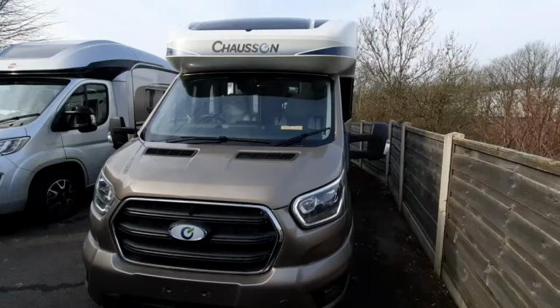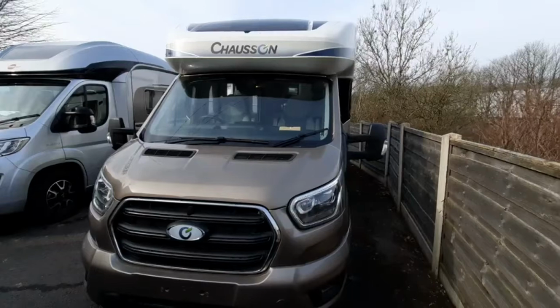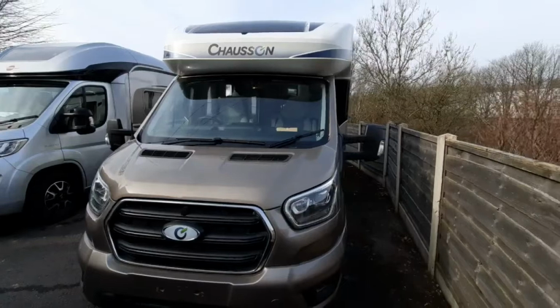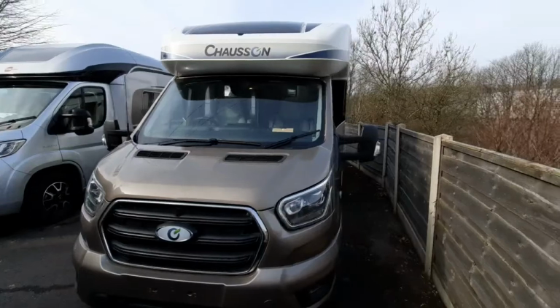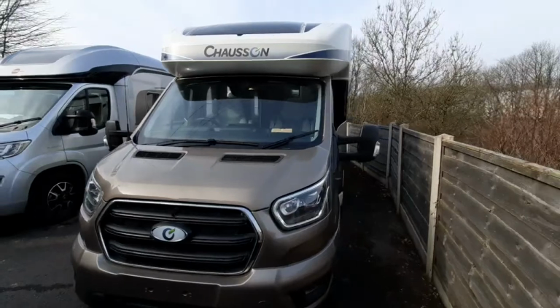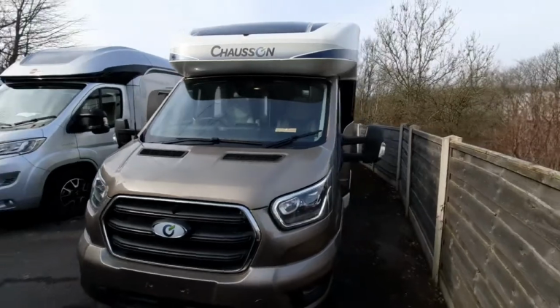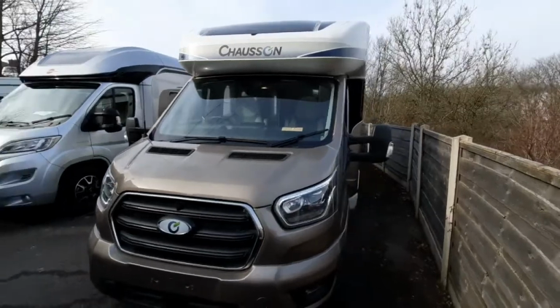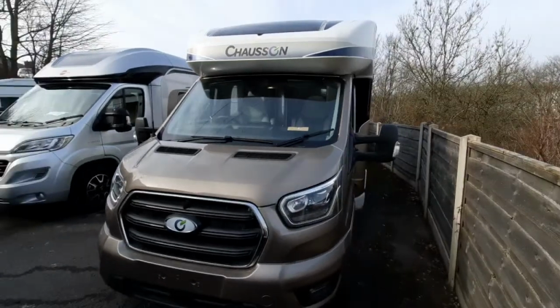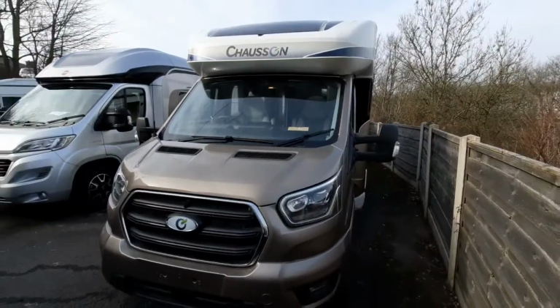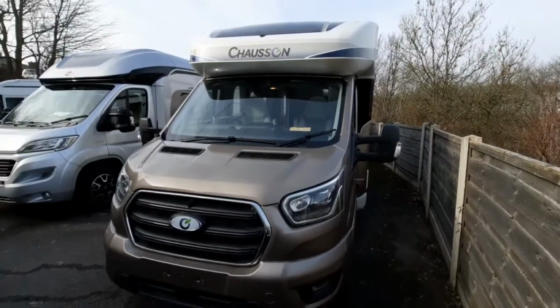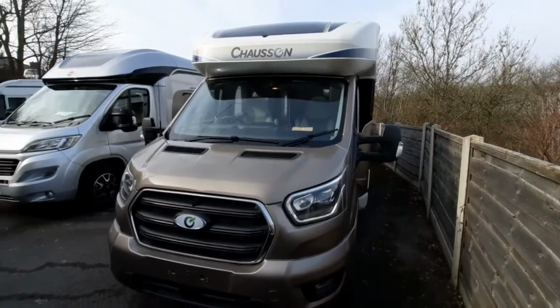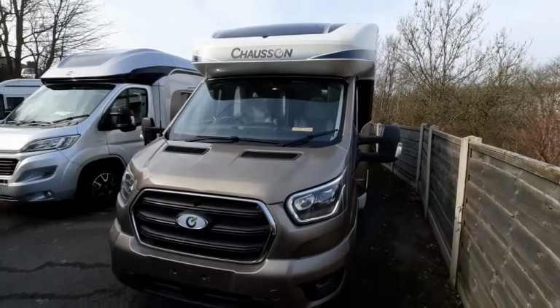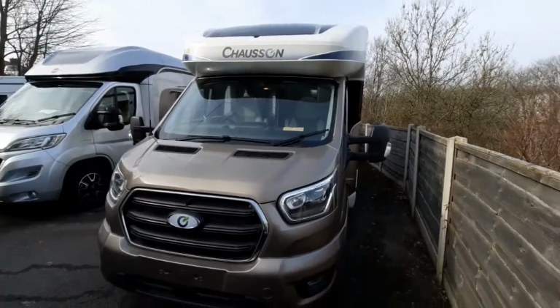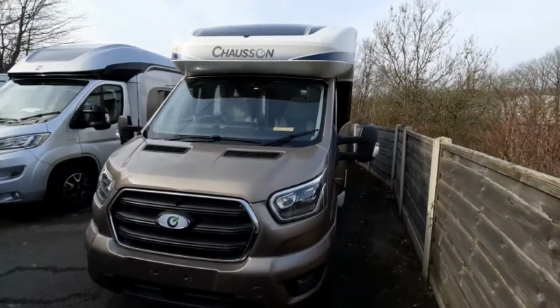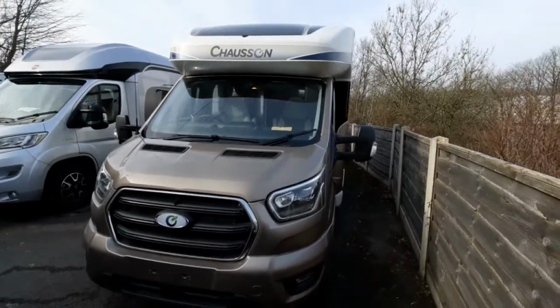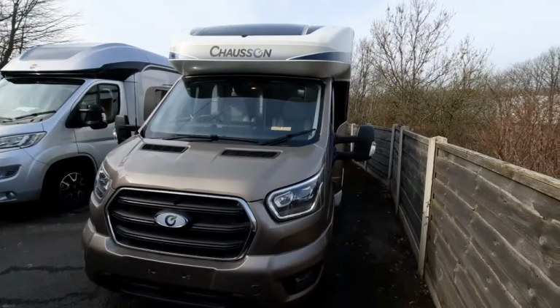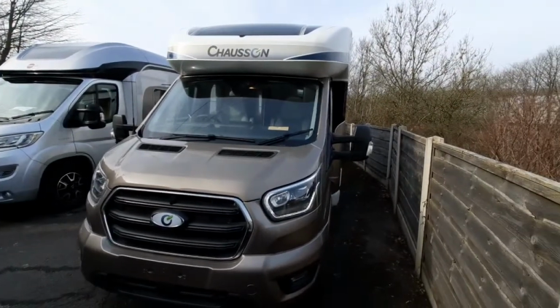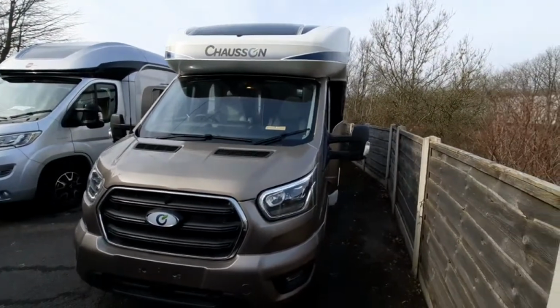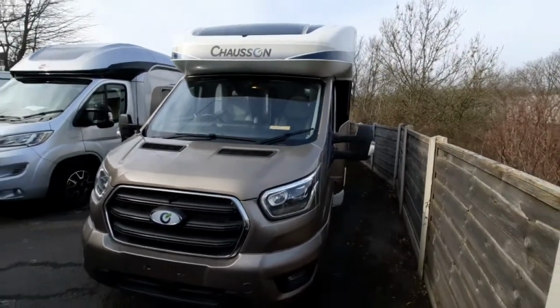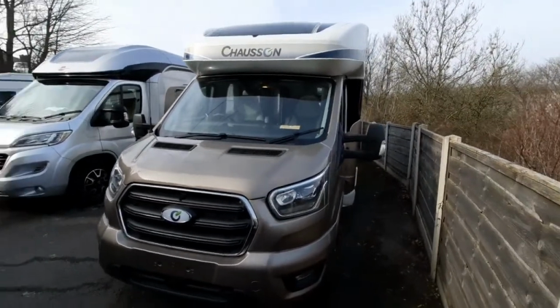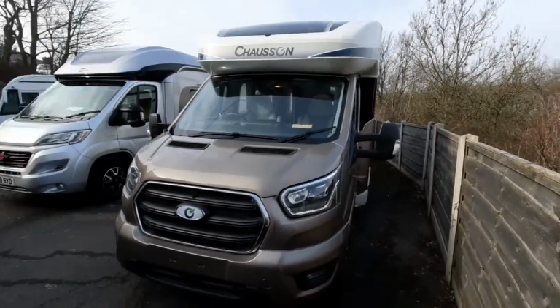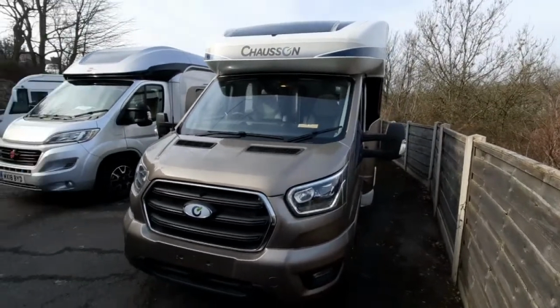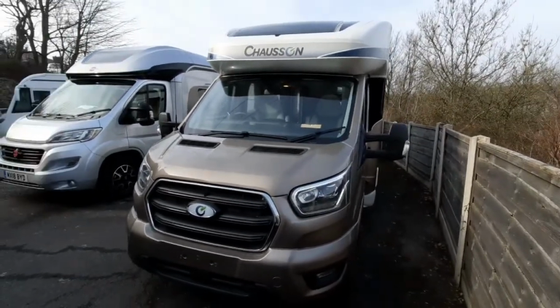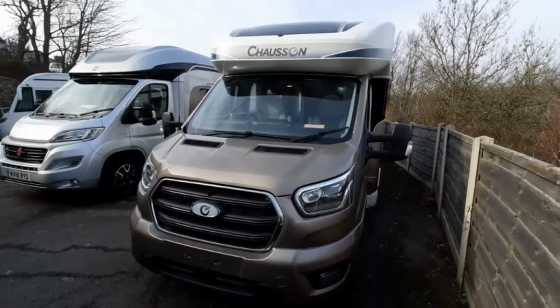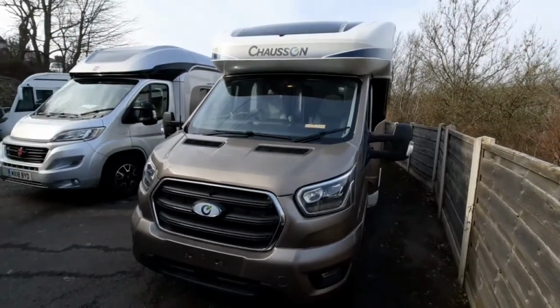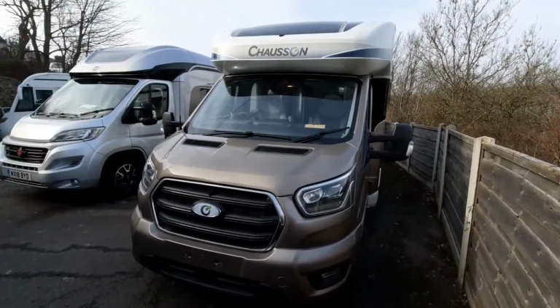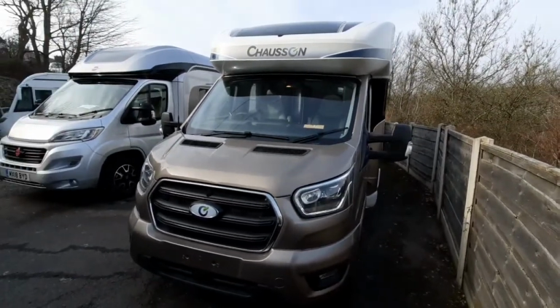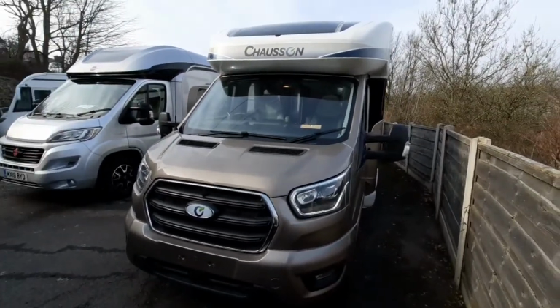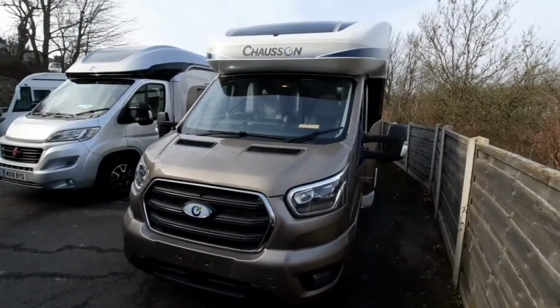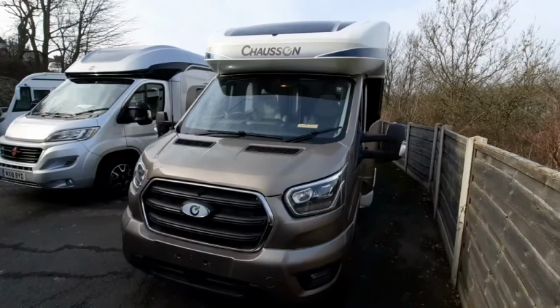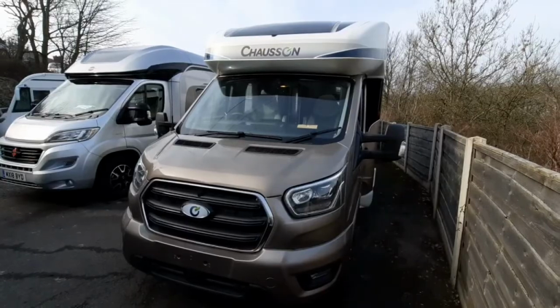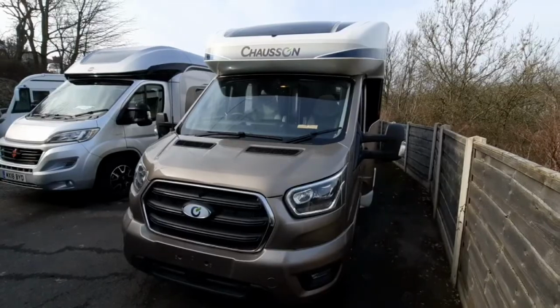Today we're going to do the handover video on the Chasson Premium 640. We're going to start on the outside and then move on to the inside.